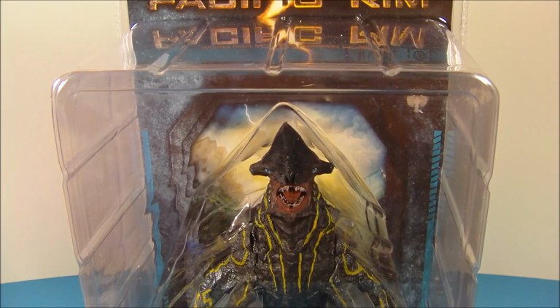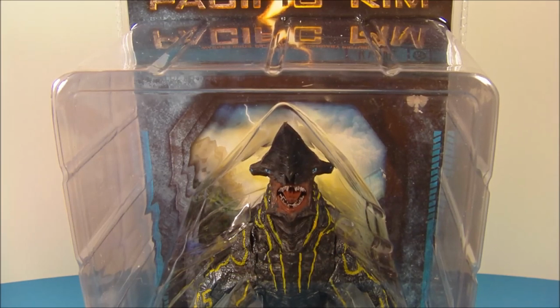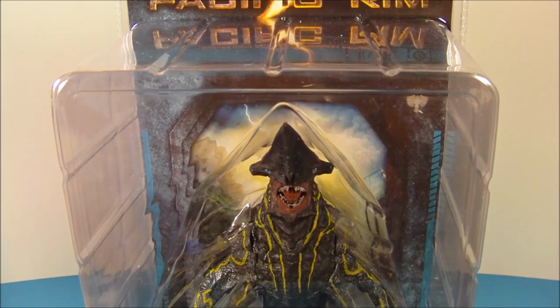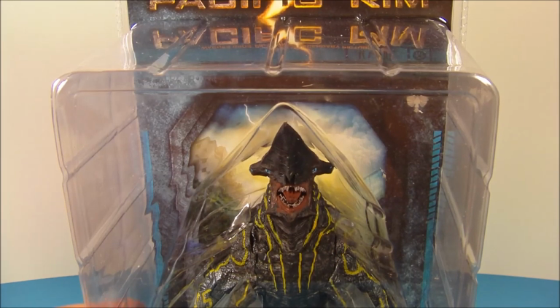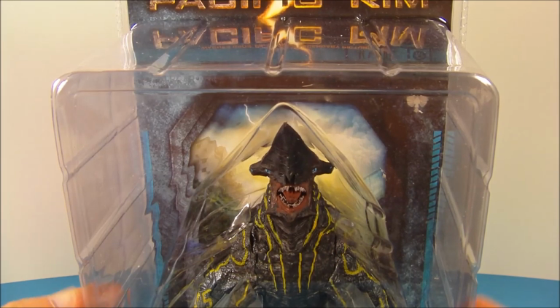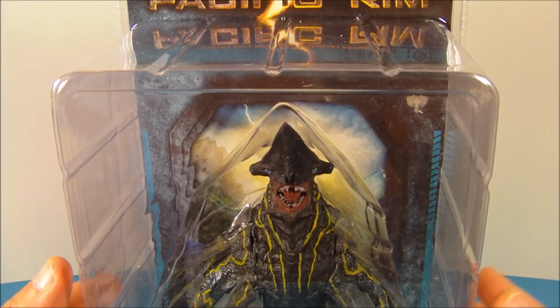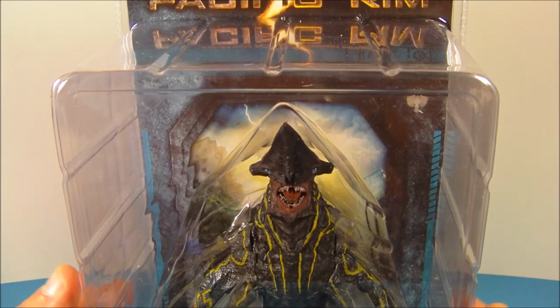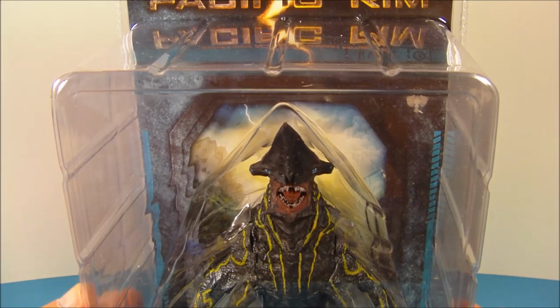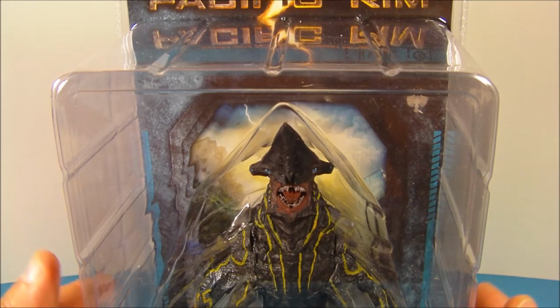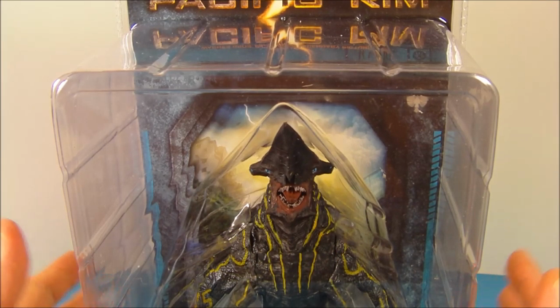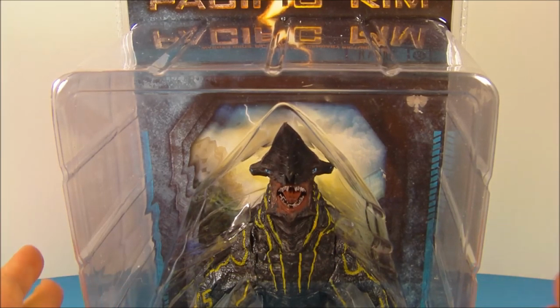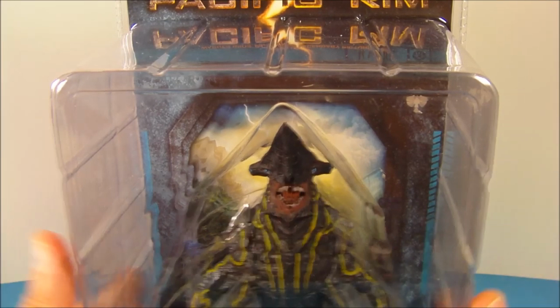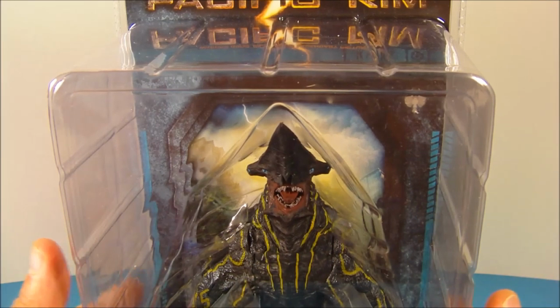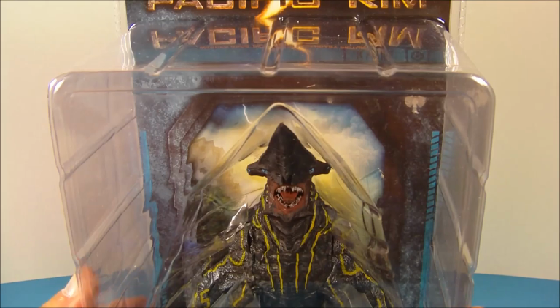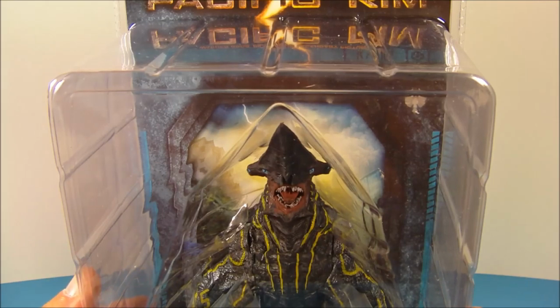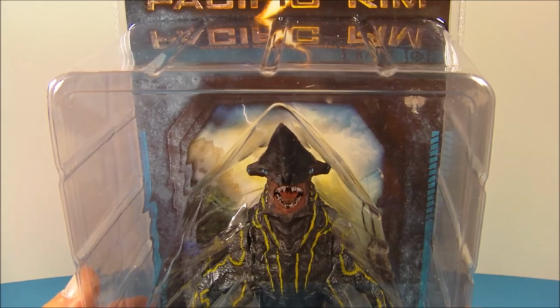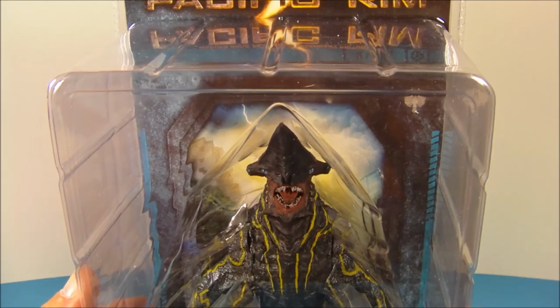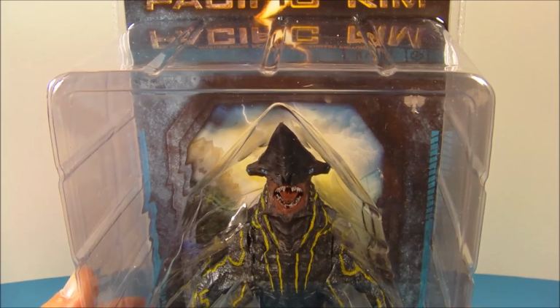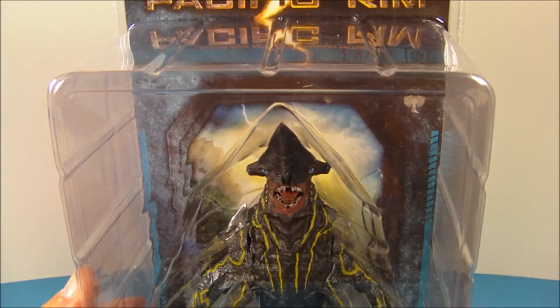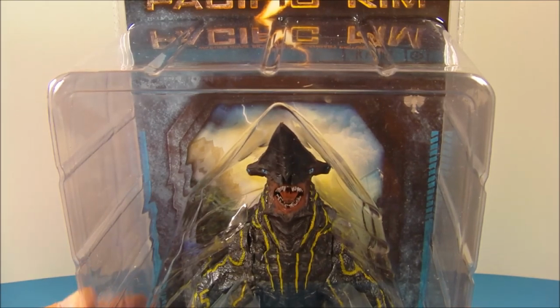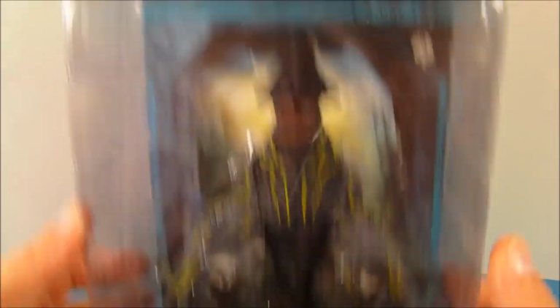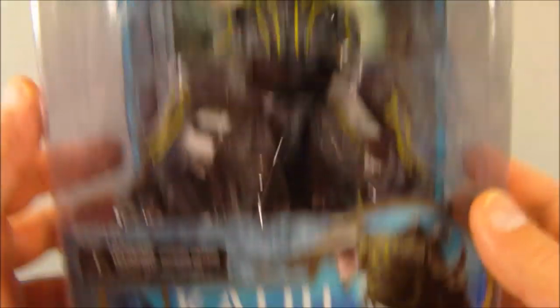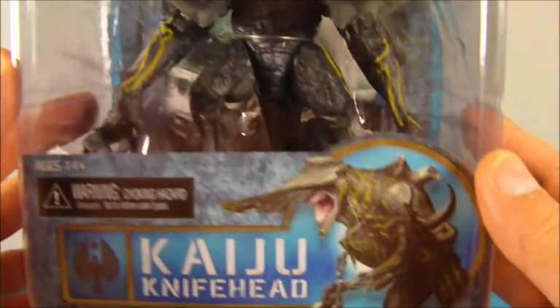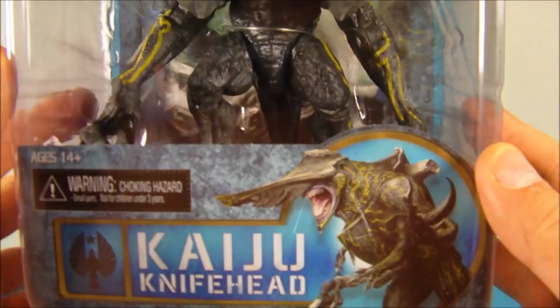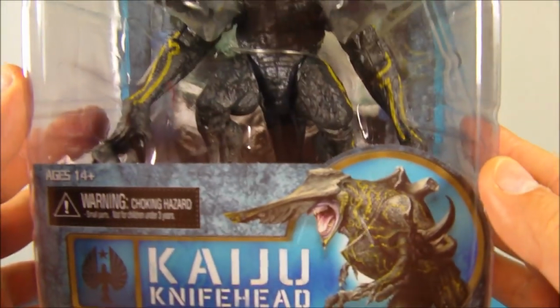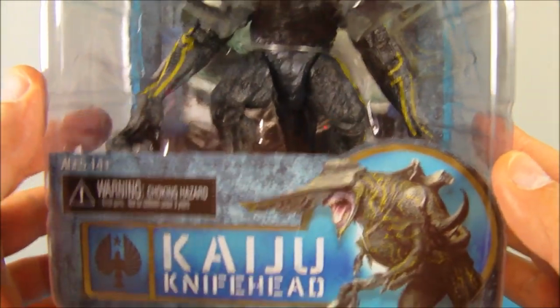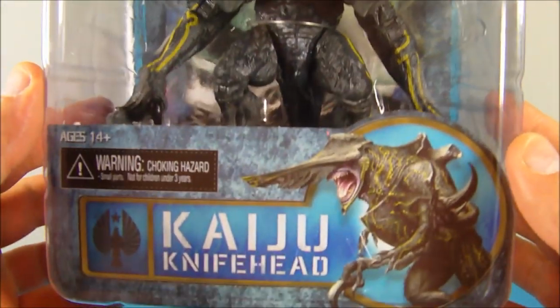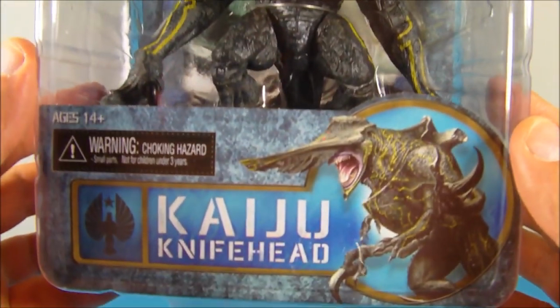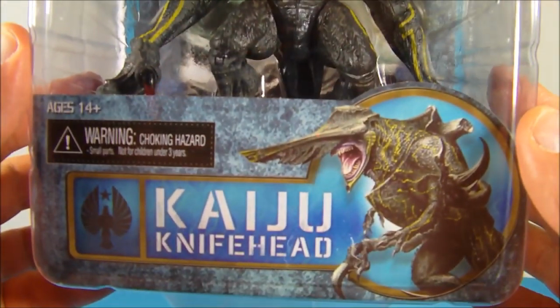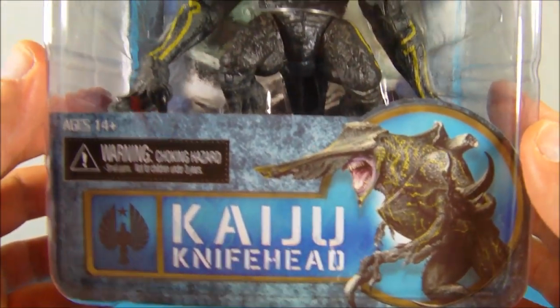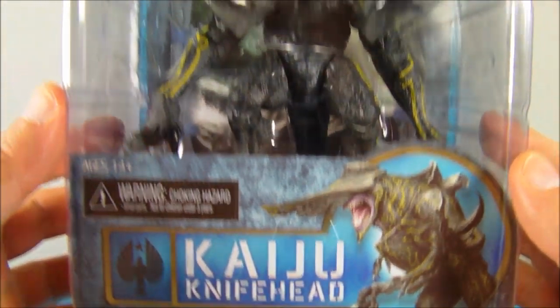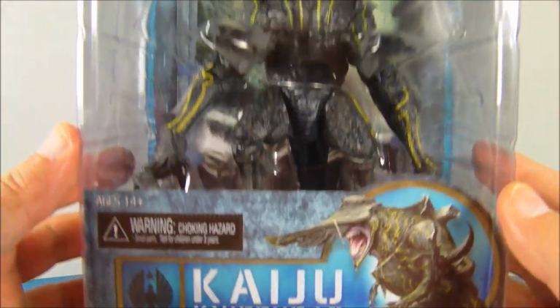Hey, how's it going everybody? Sportler3 here bringing you another cool action figure review. This is NECA's Pacific Rim Kaiju Knife Head from Series 1.